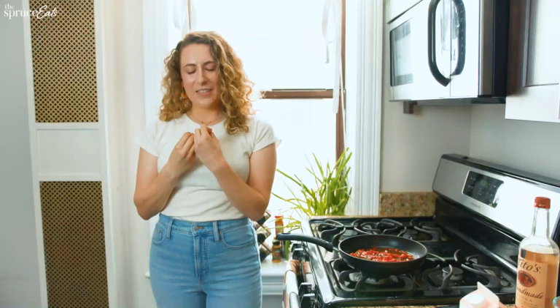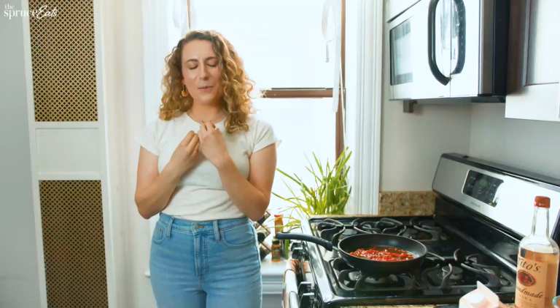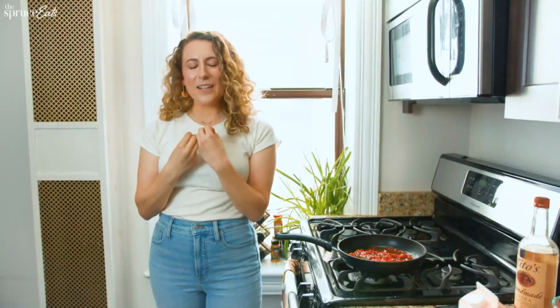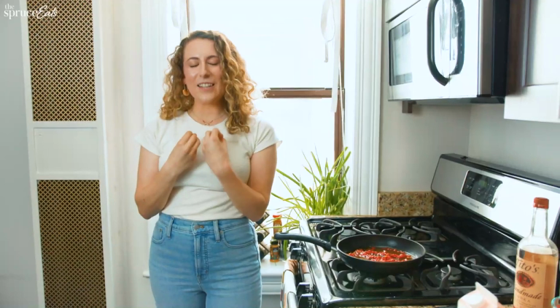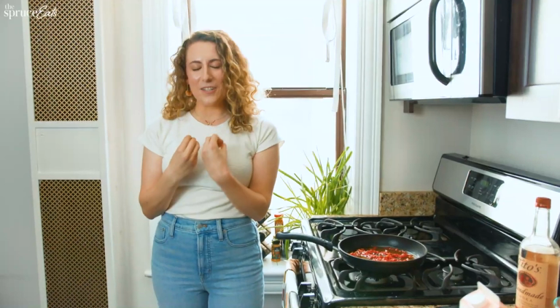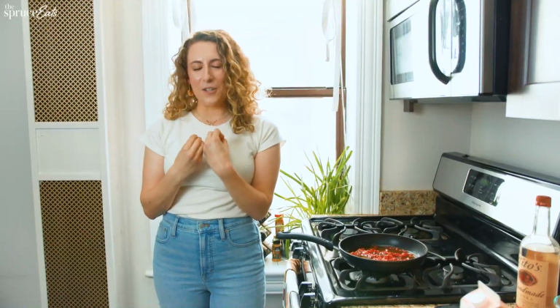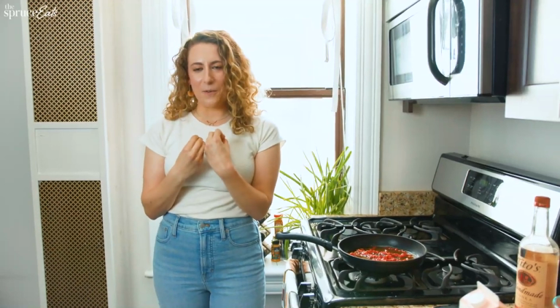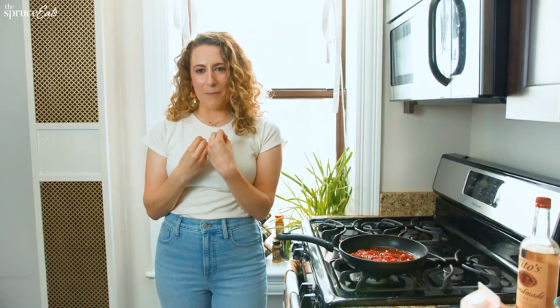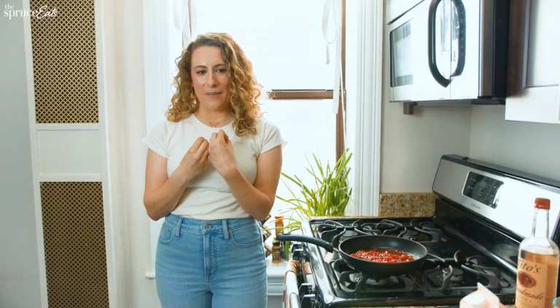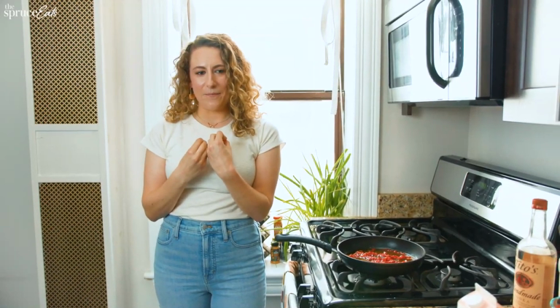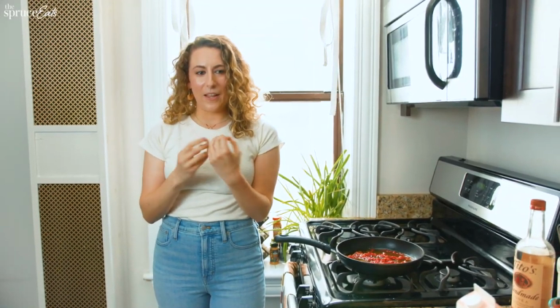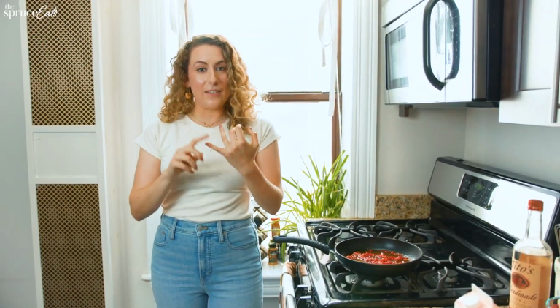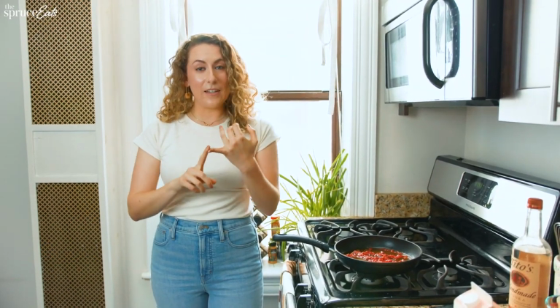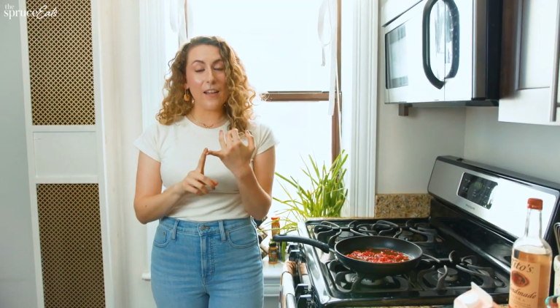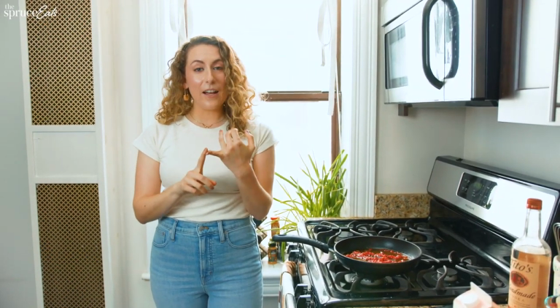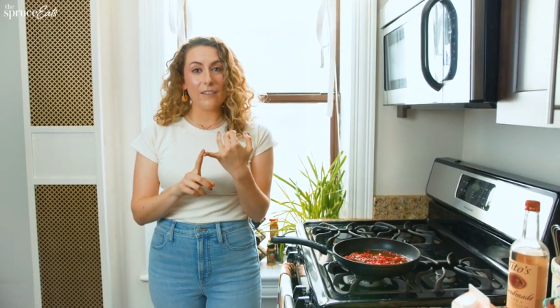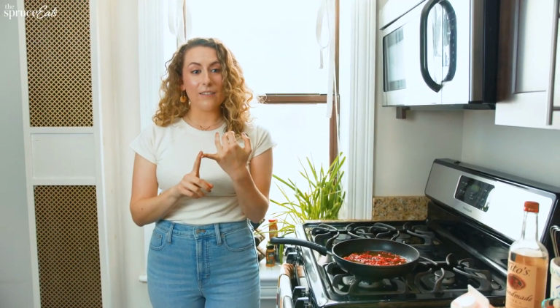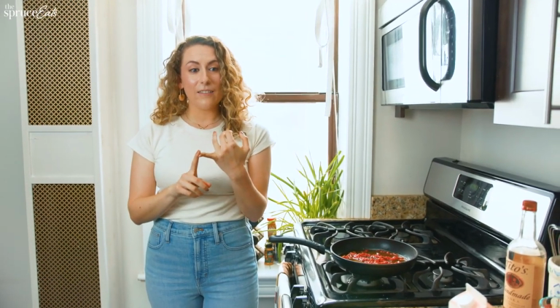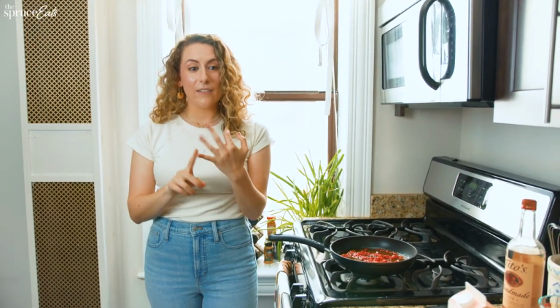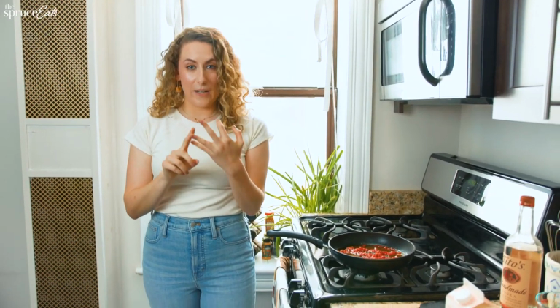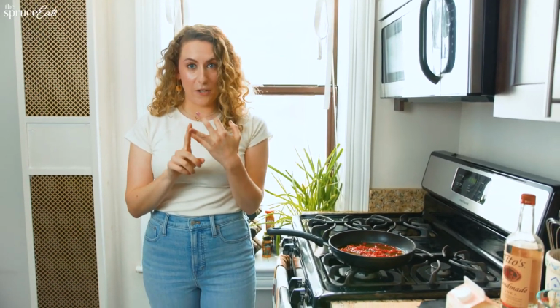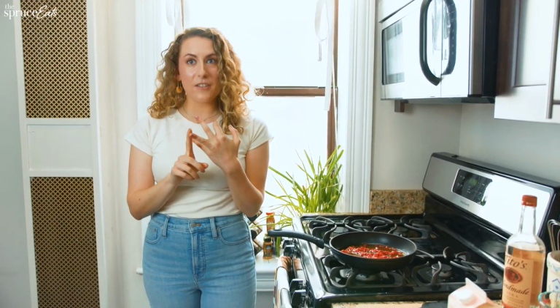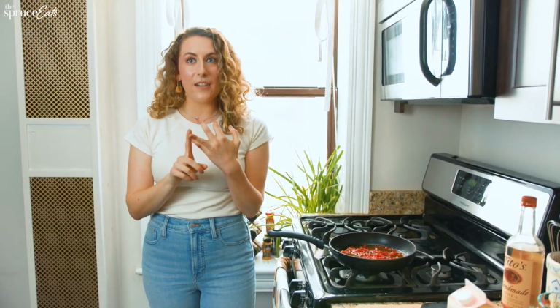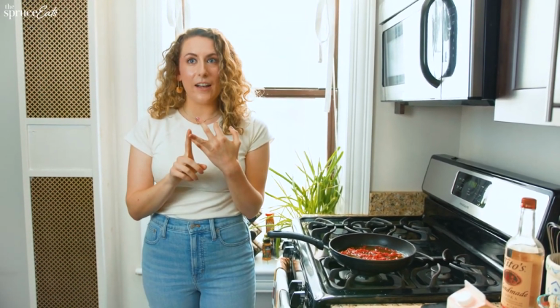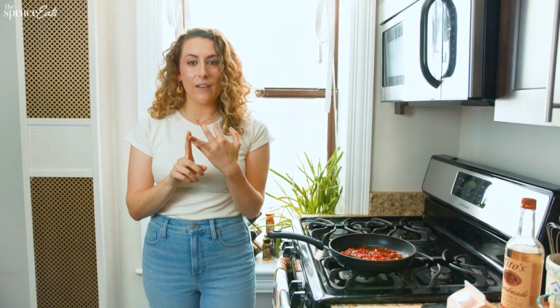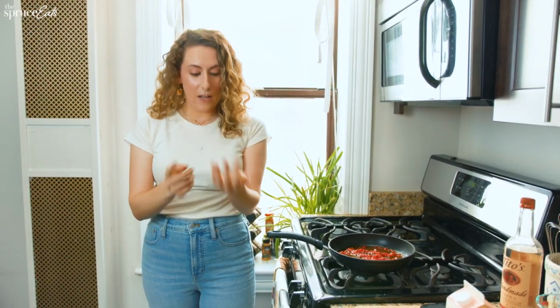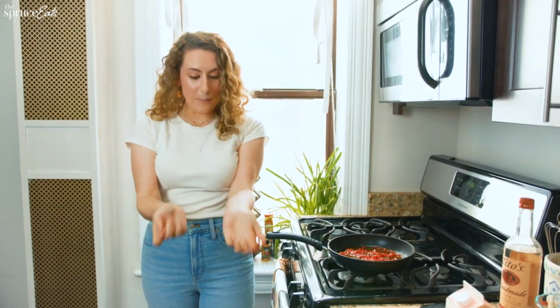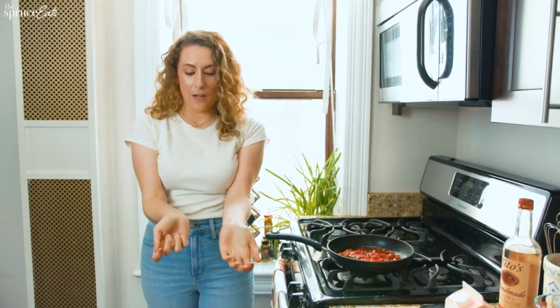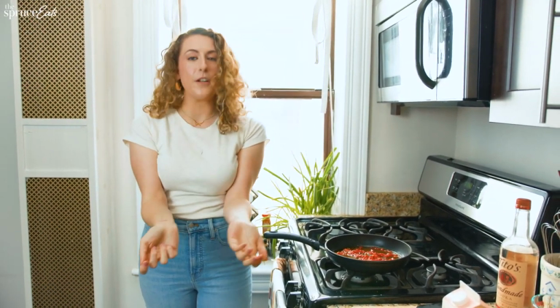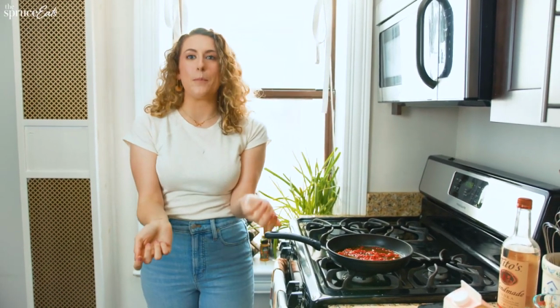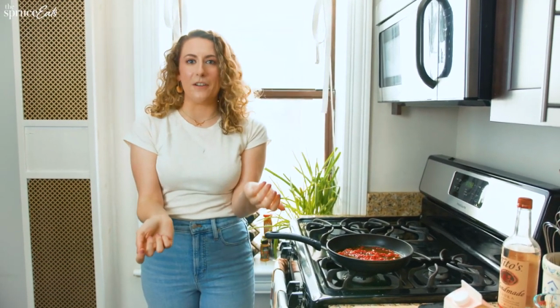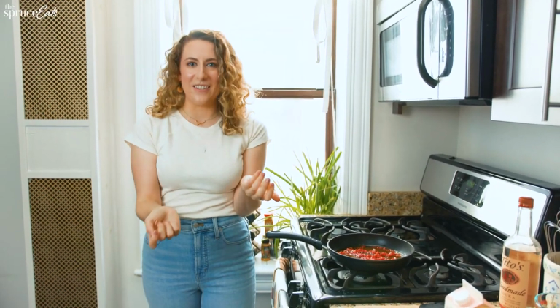This is what it's like to cook with me. I sing a lot, I curse a lot, I'm covered in burns.